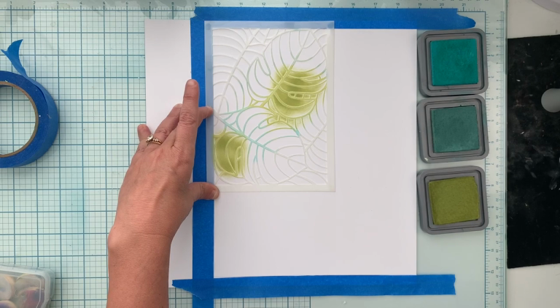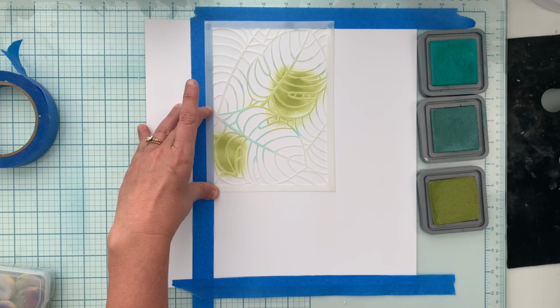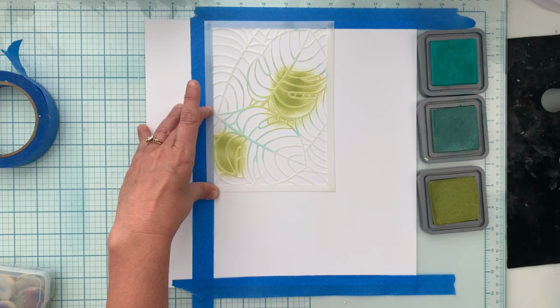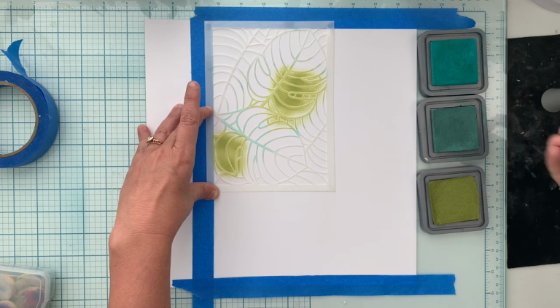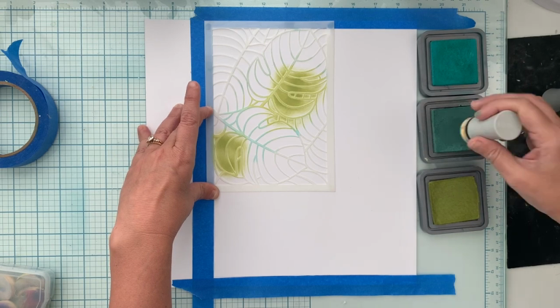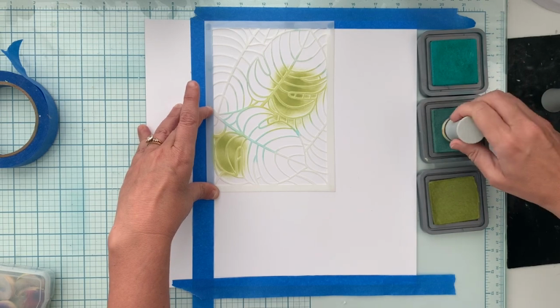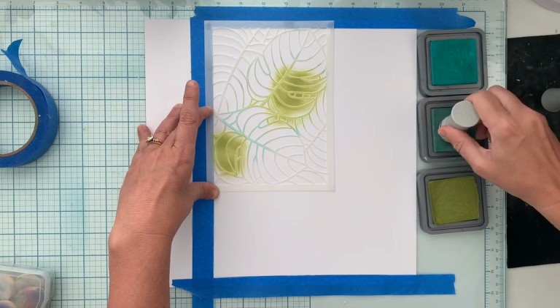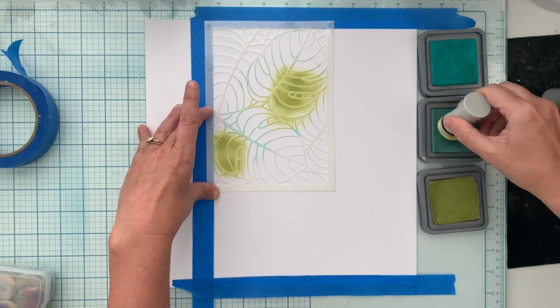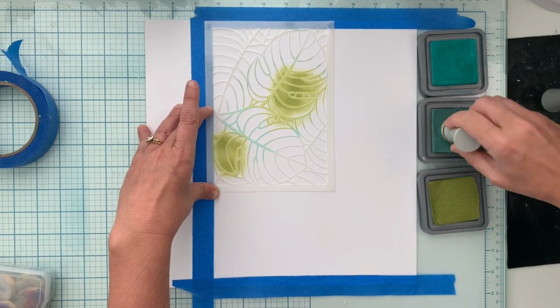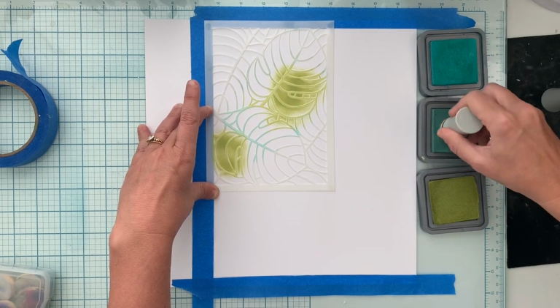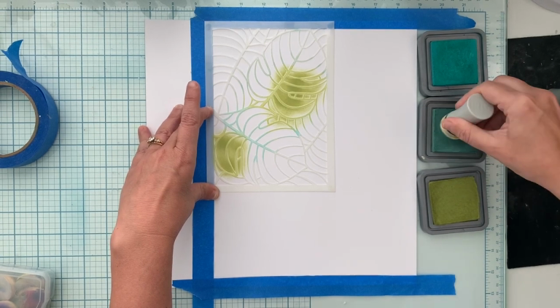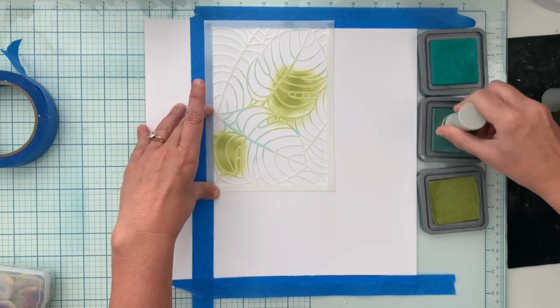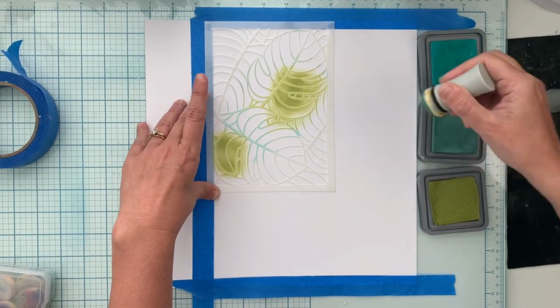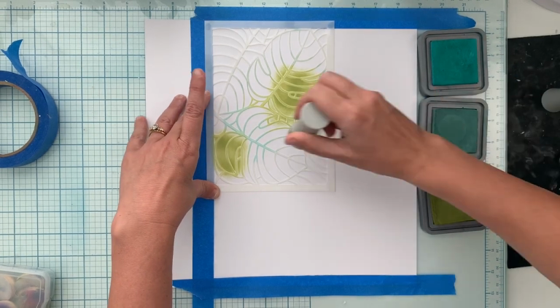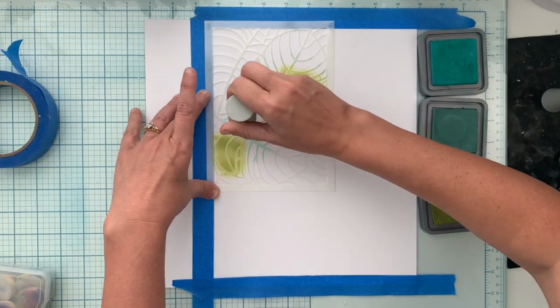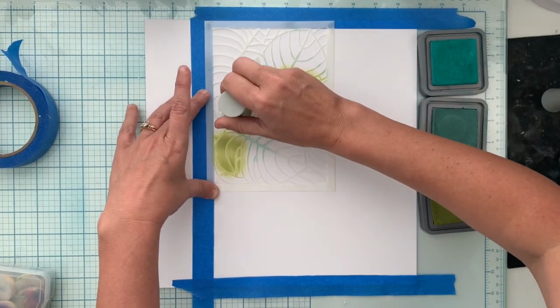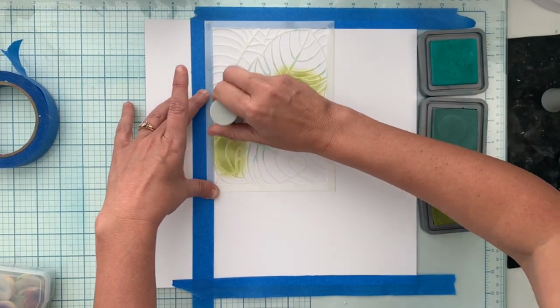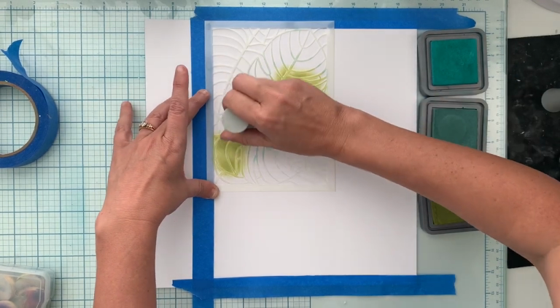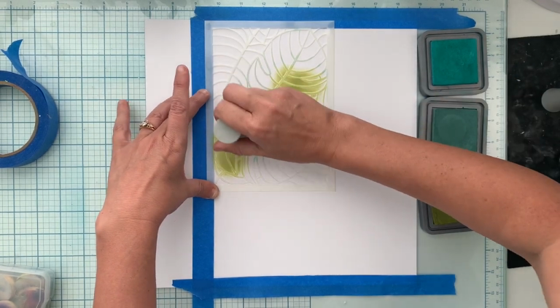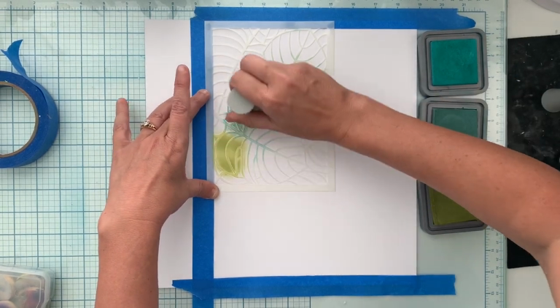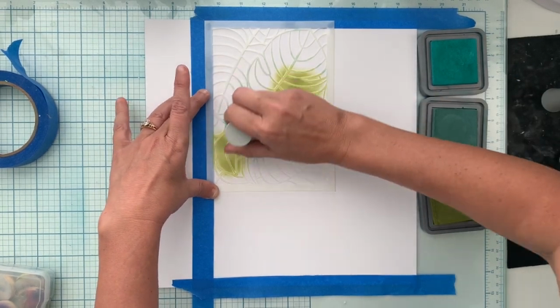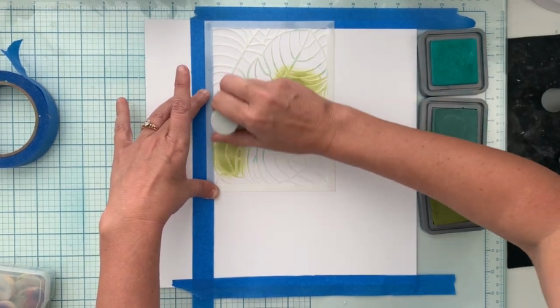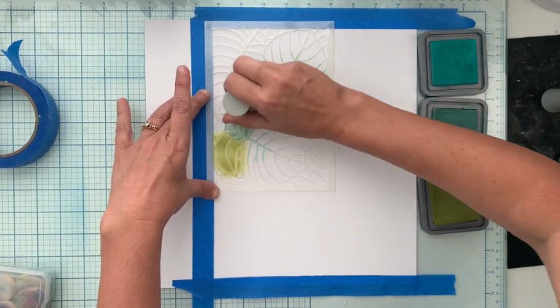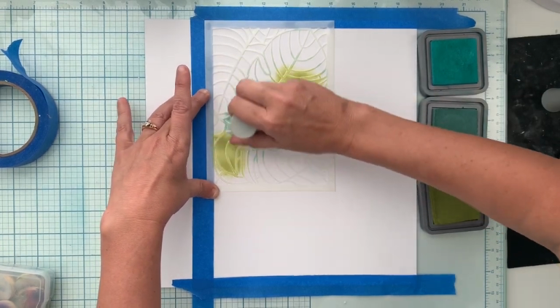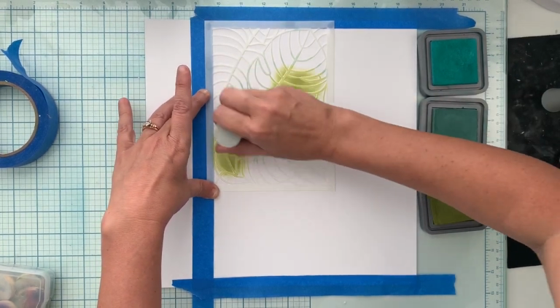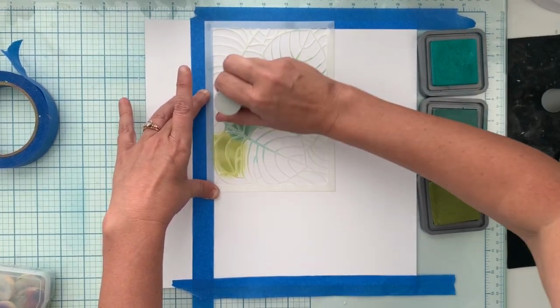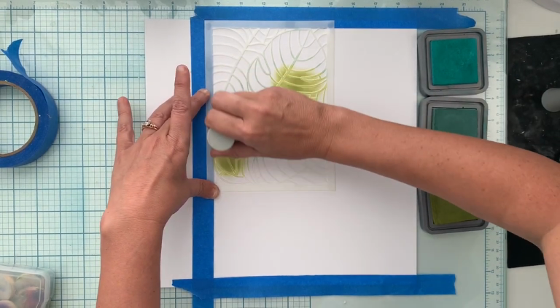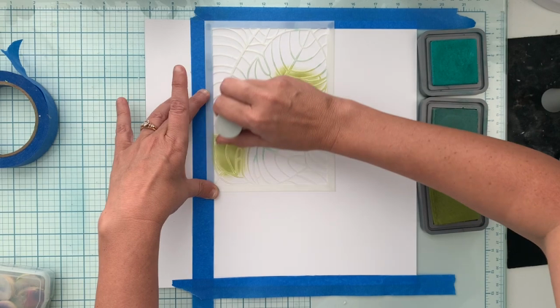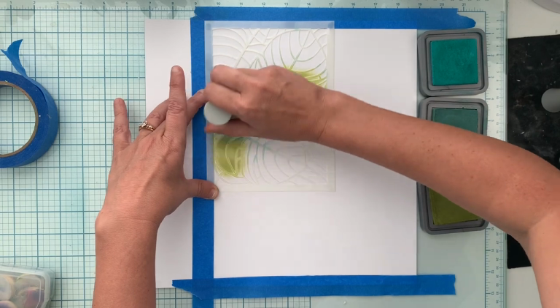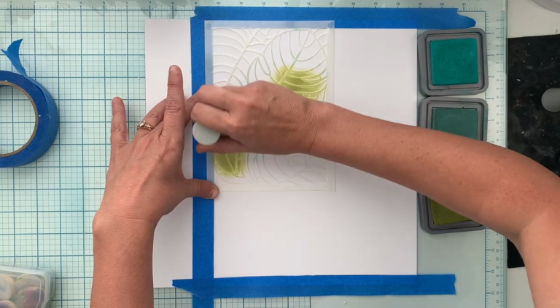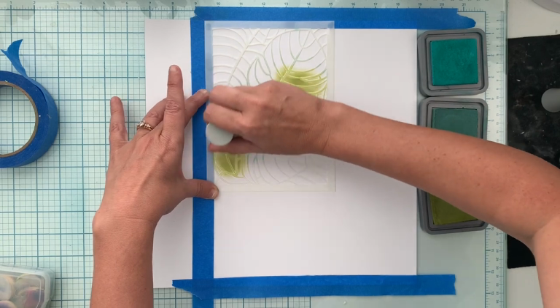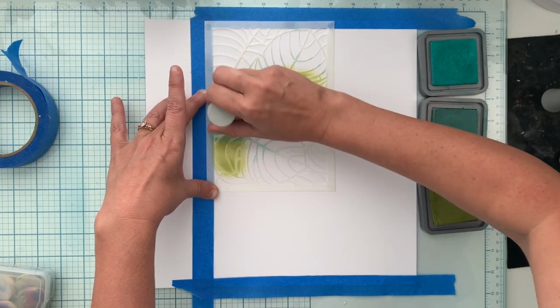I'm going to do a variegated blend — nothing too controlled here. That's Peeled Paint. This is Evergreen Bough.